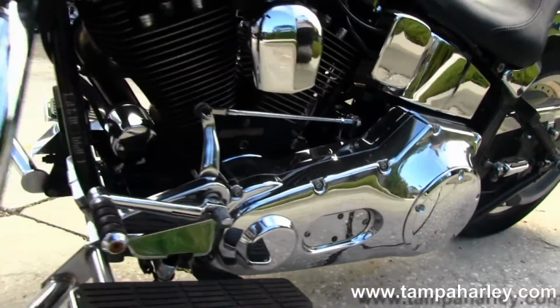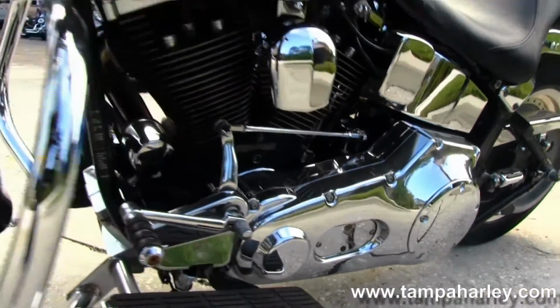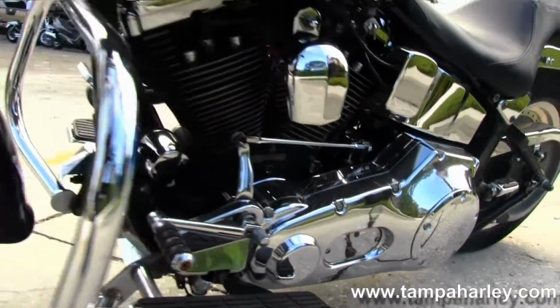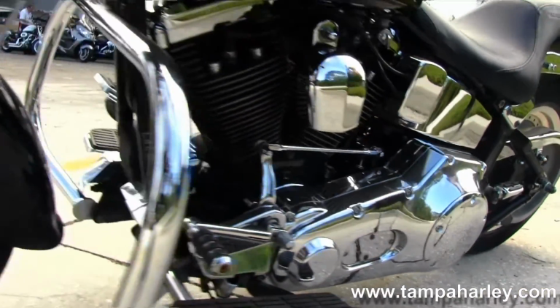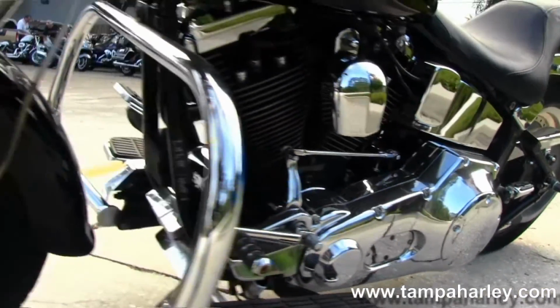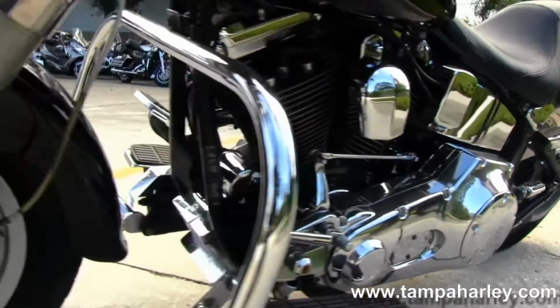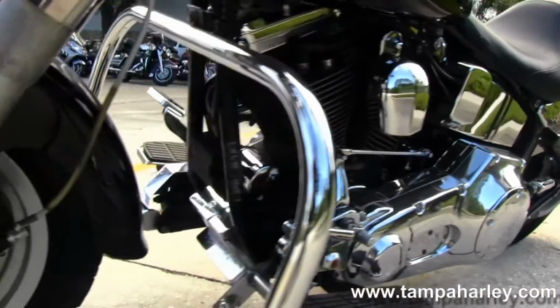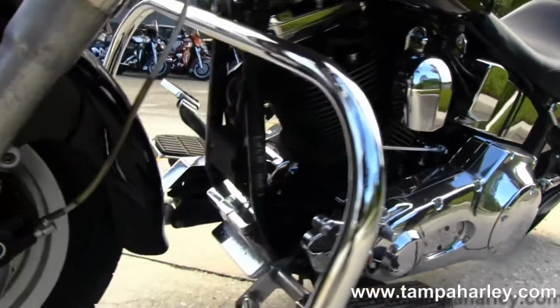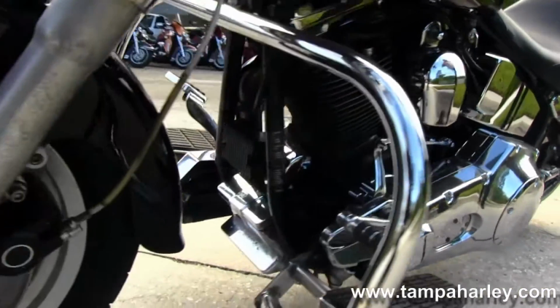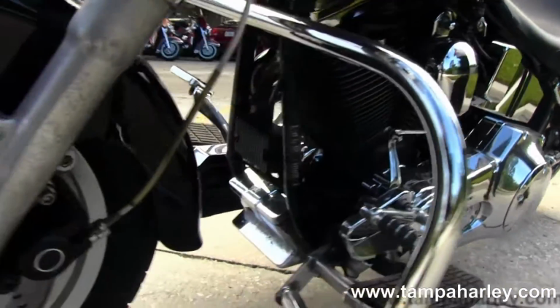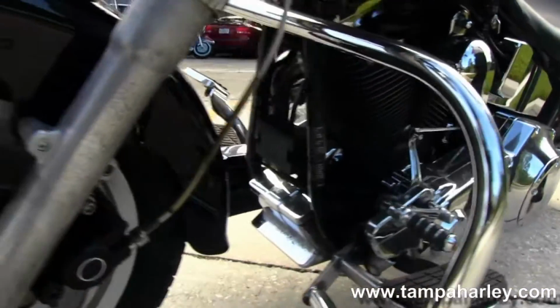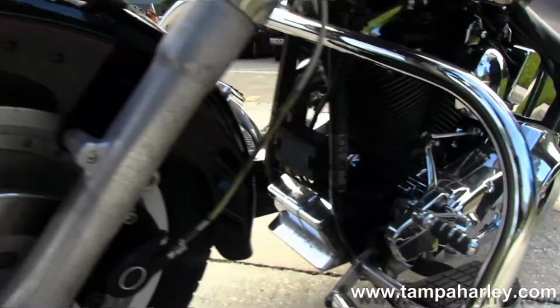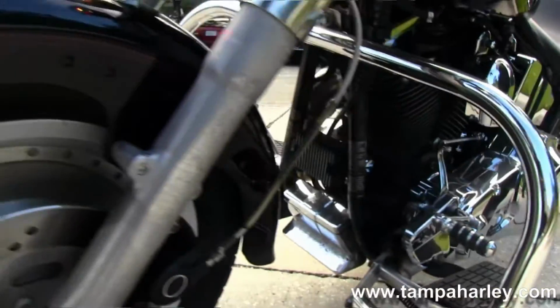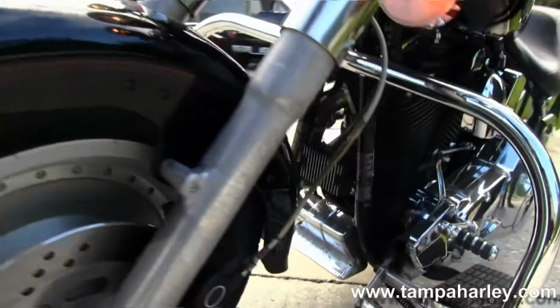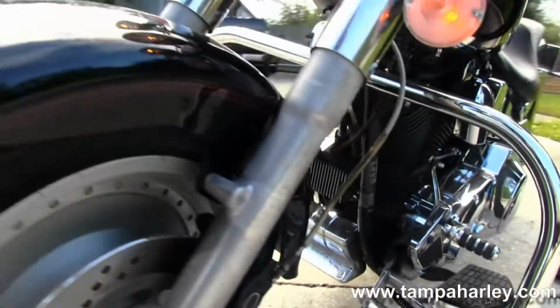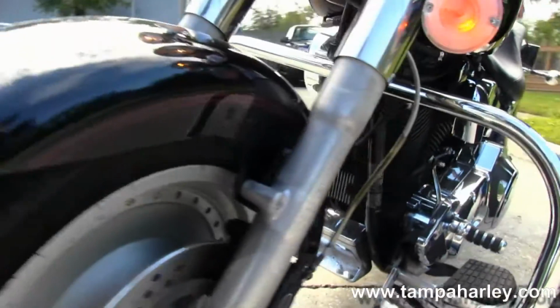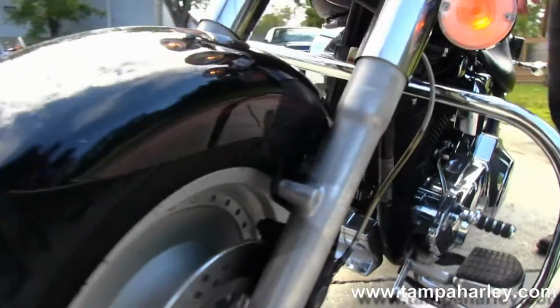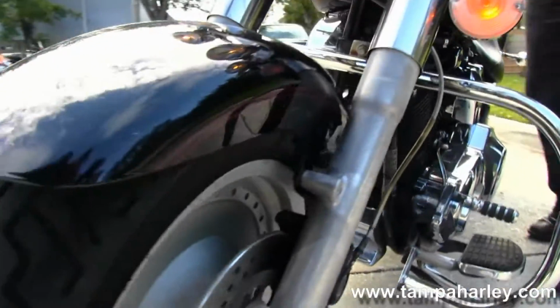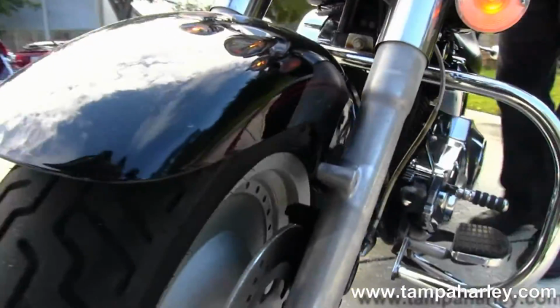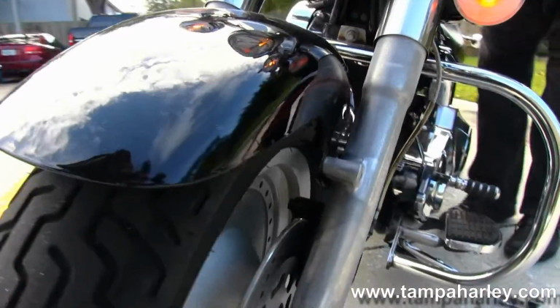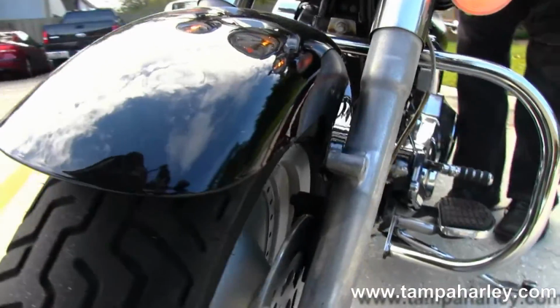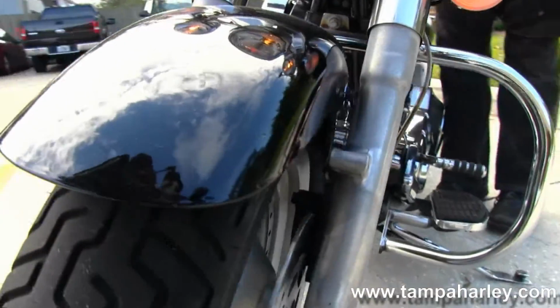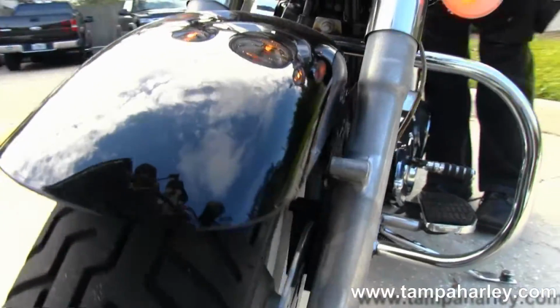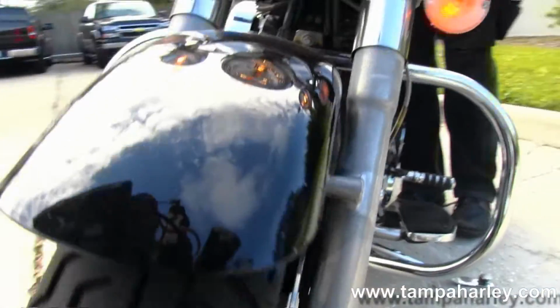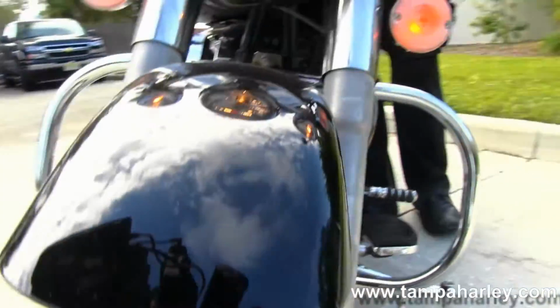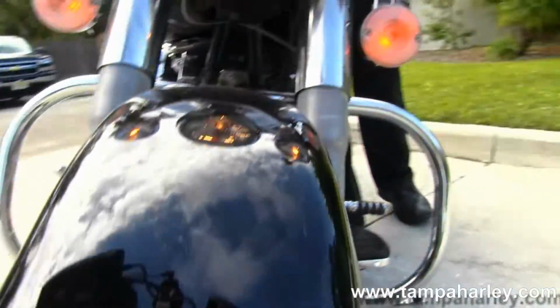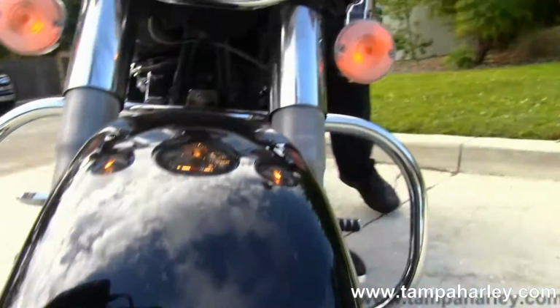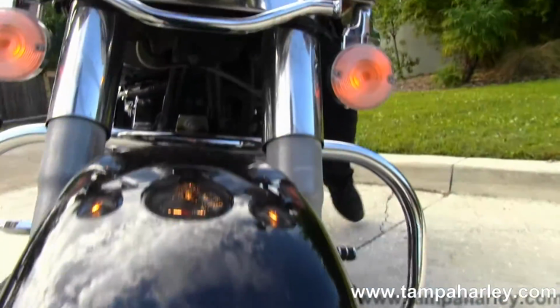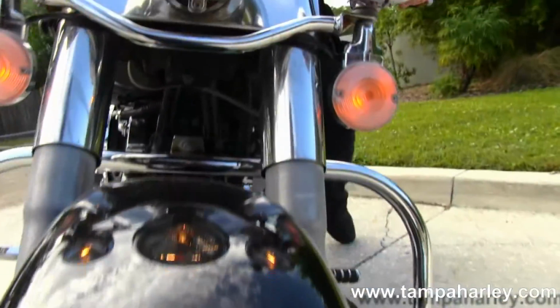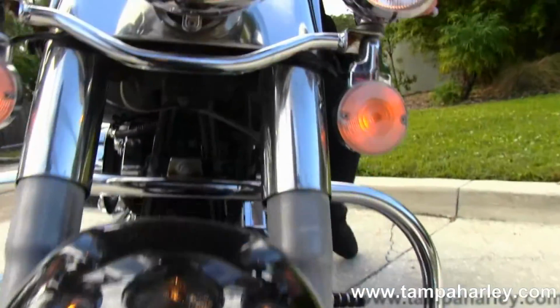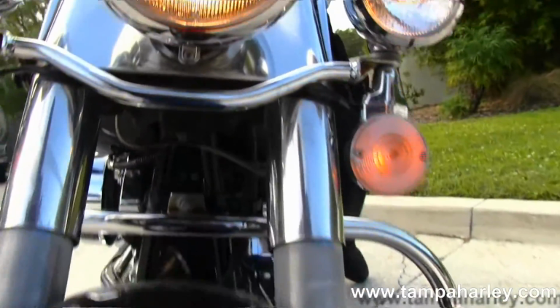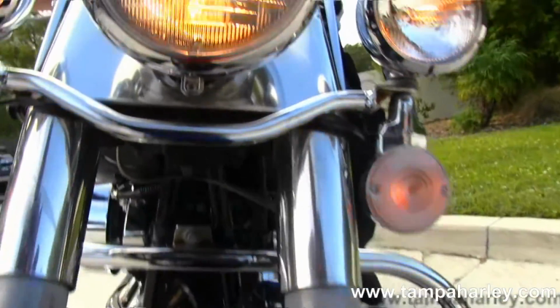Awesome-looking bike. Out front we've got a set of full-size driving lights. Give this bike a quick listen.